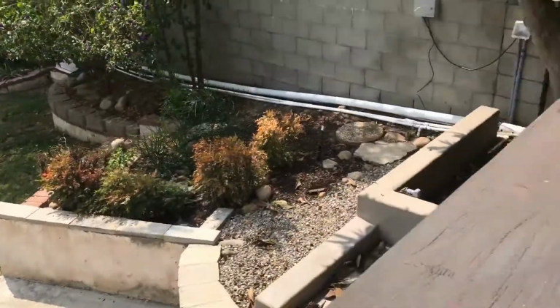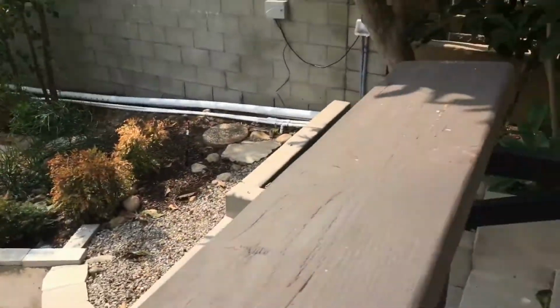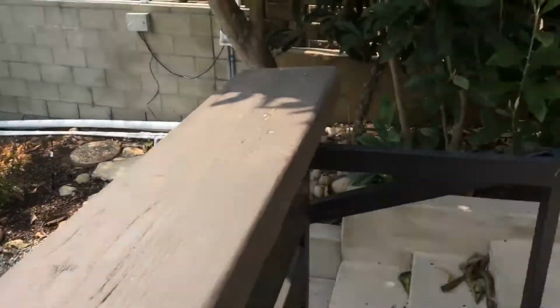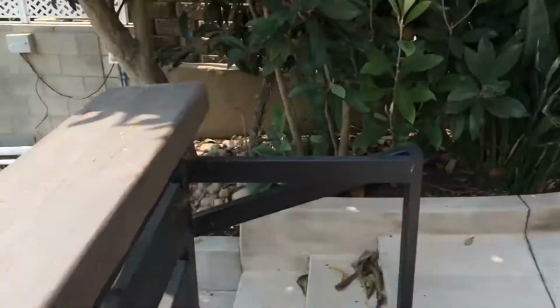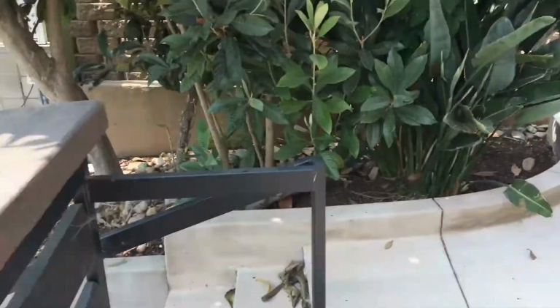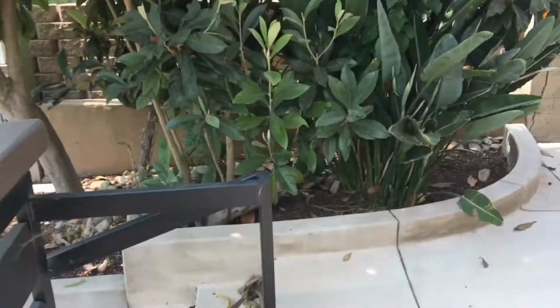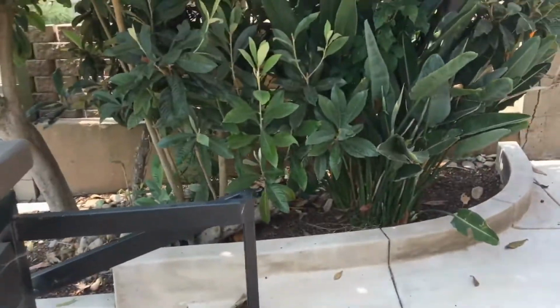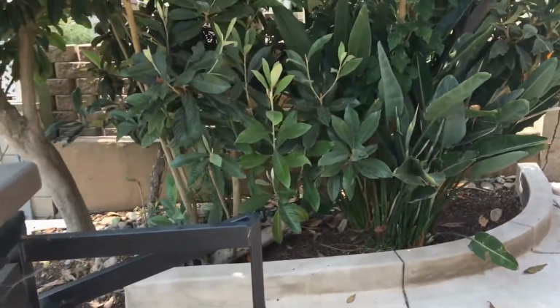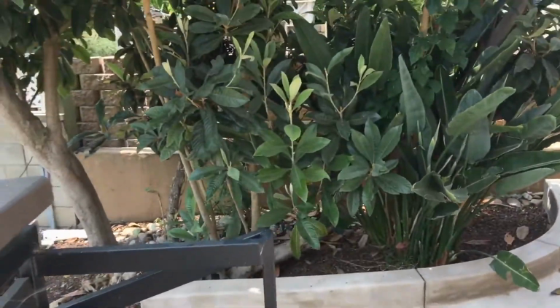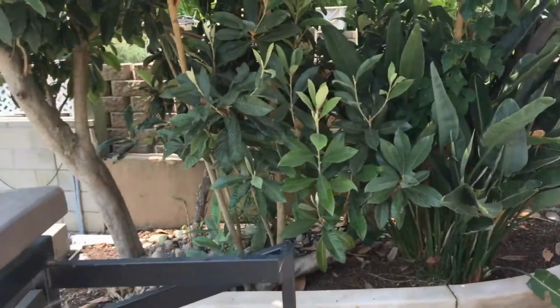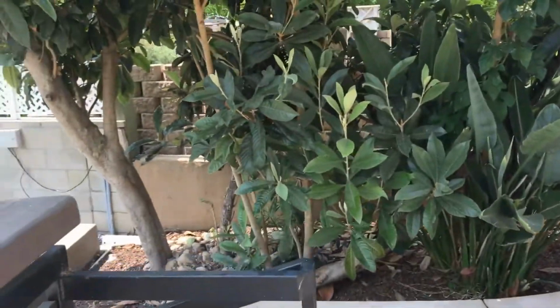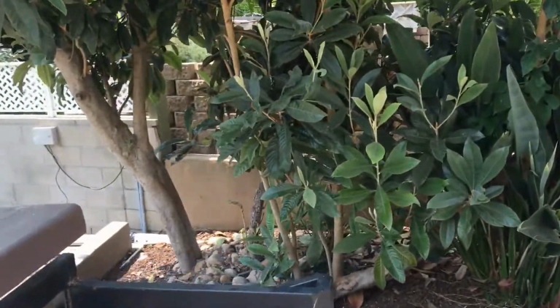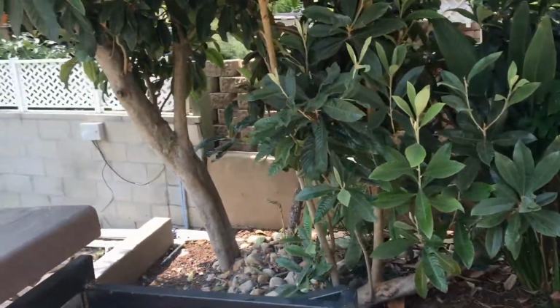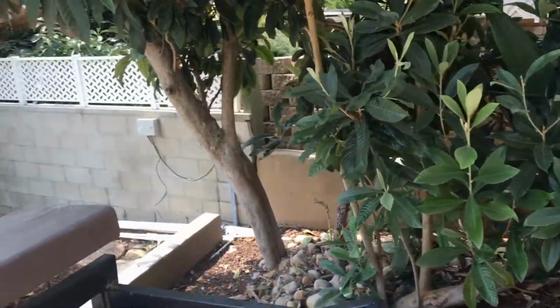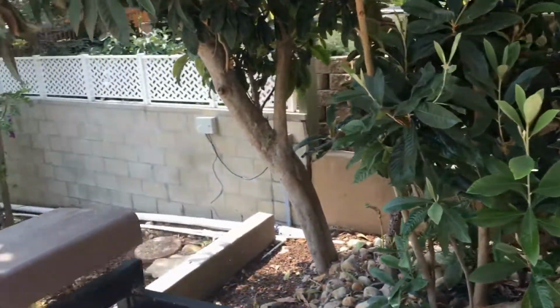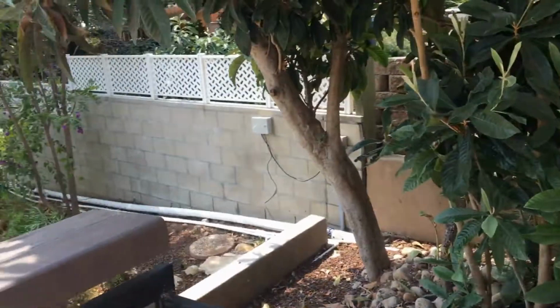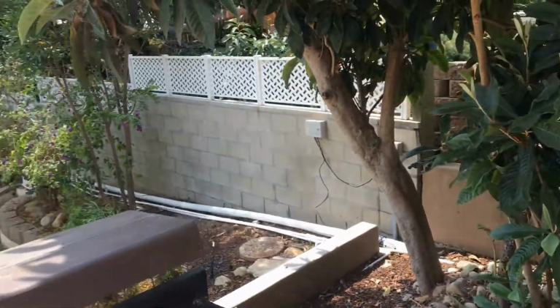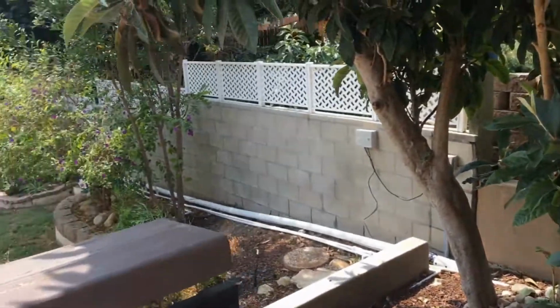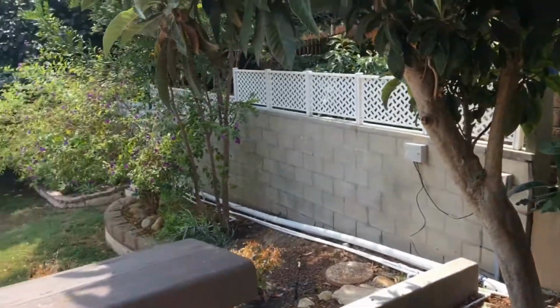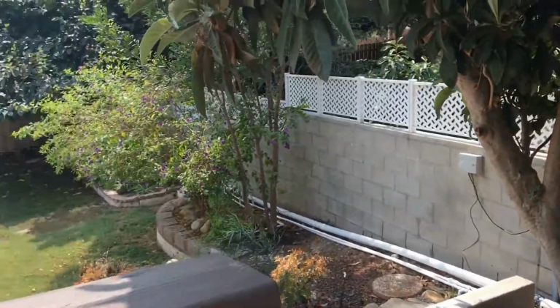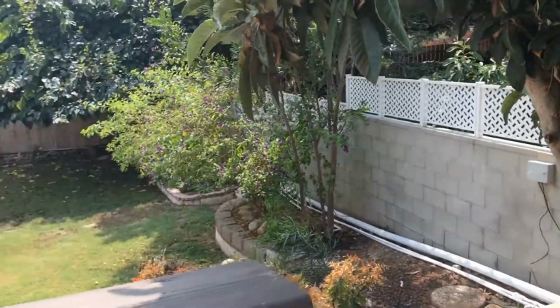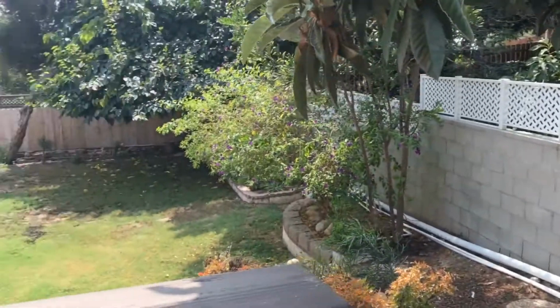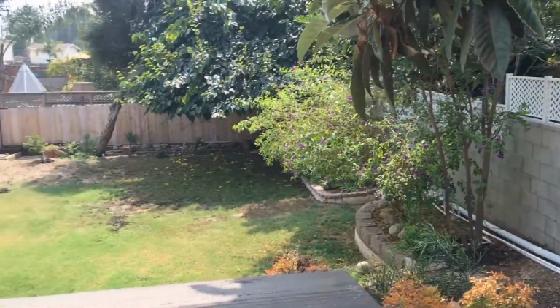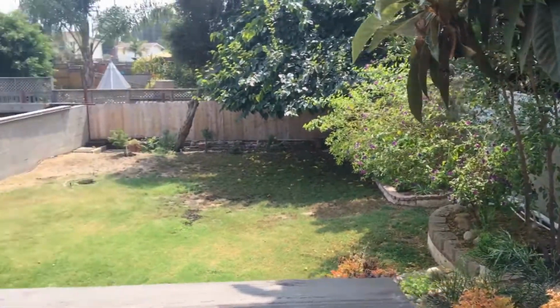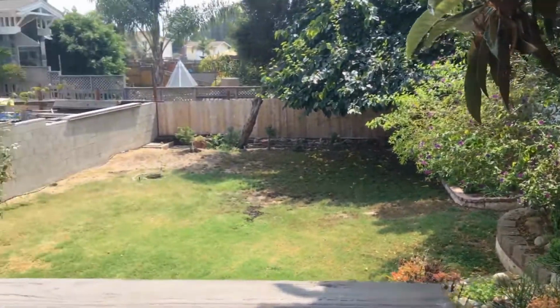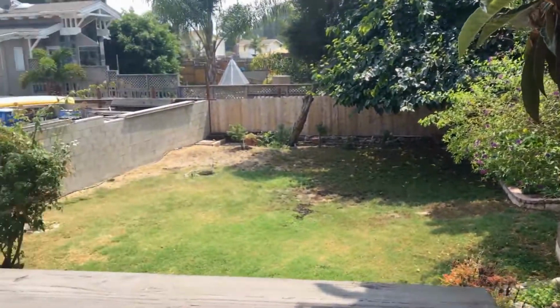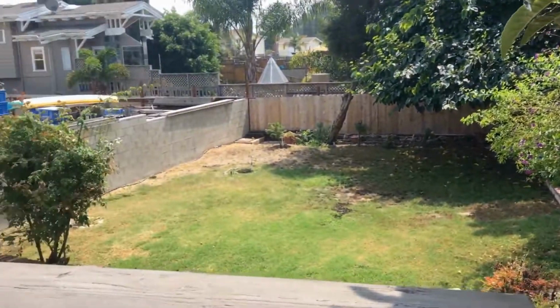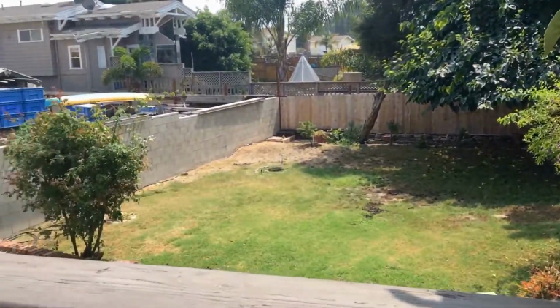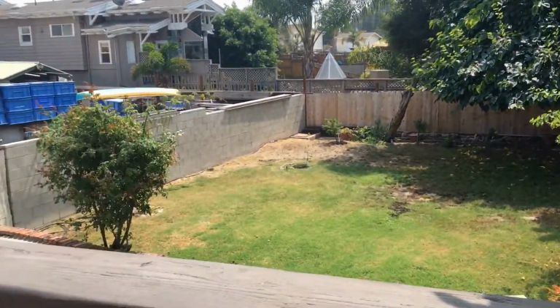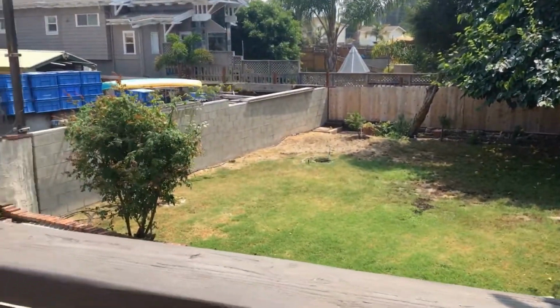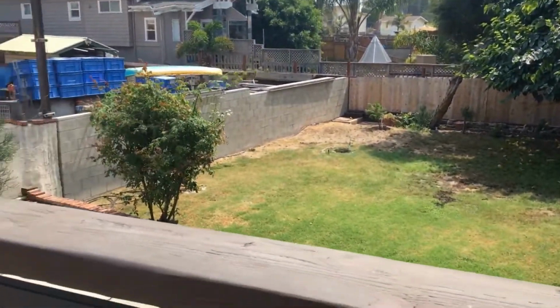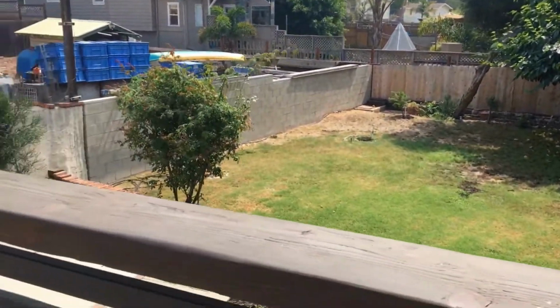This concludes the video tour of 3697 Kalmia Street, brought to you by Good Life Property Management. Thank you for watching.